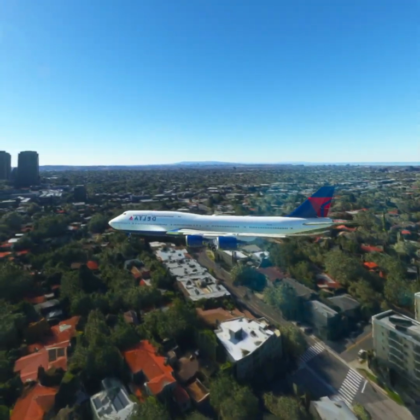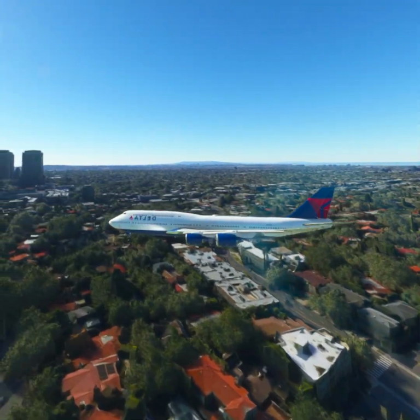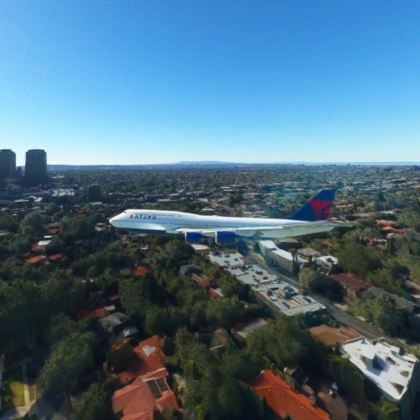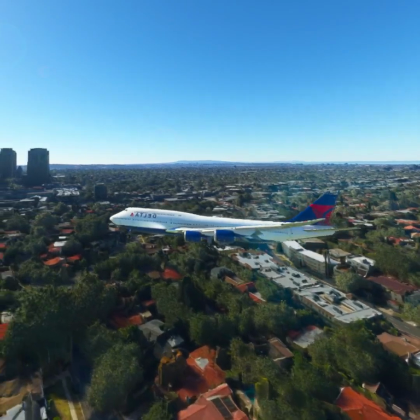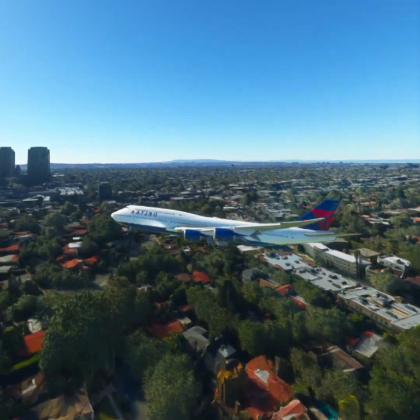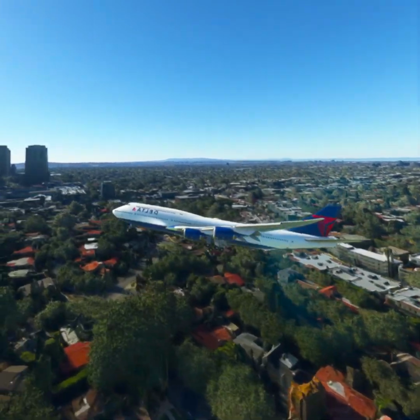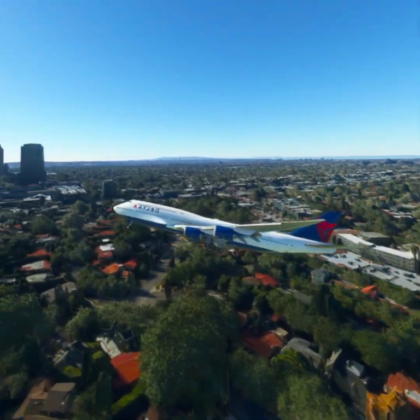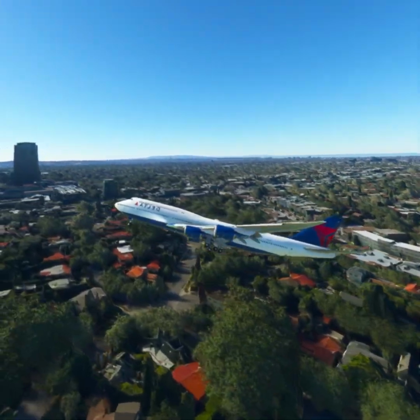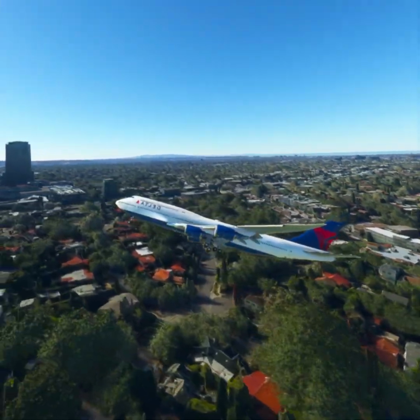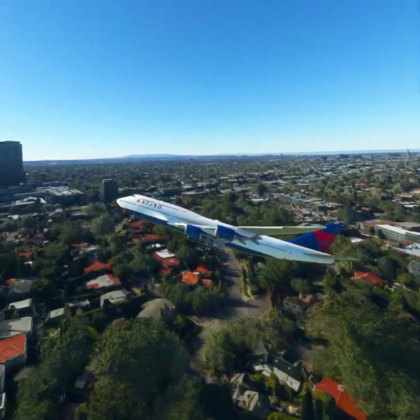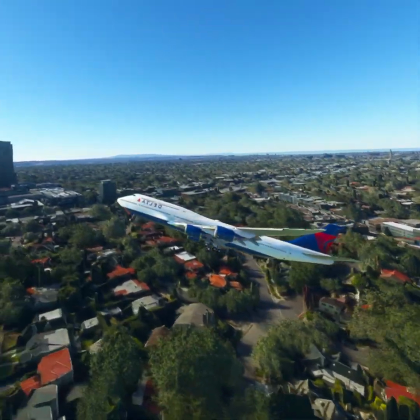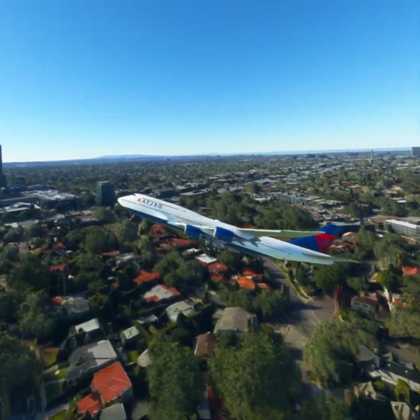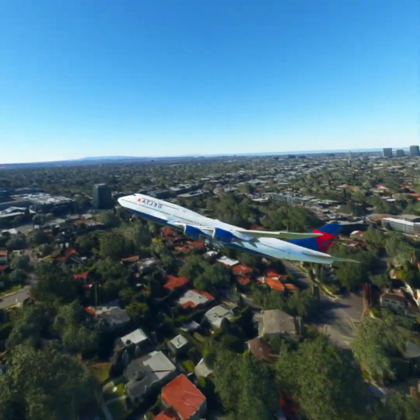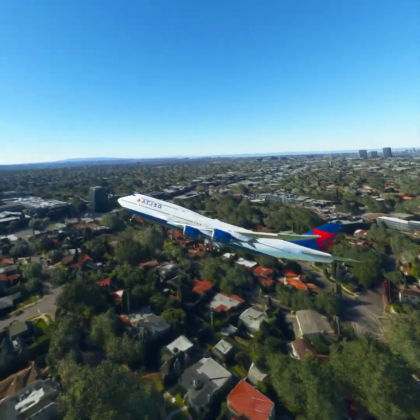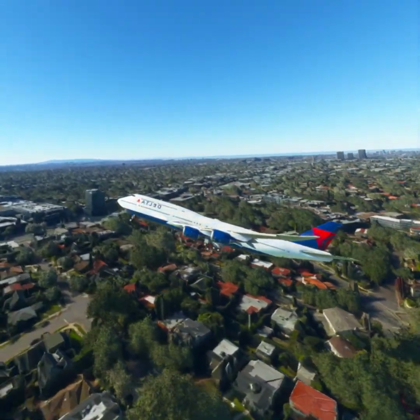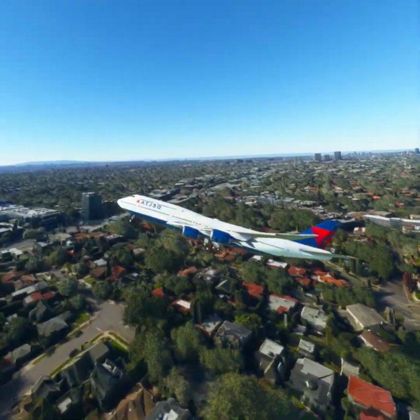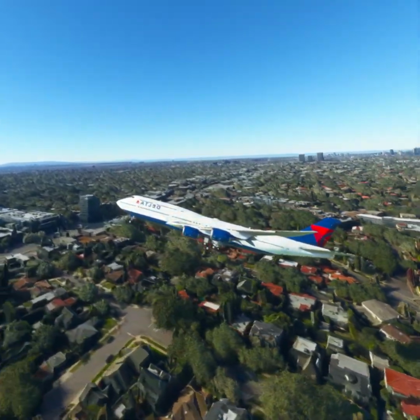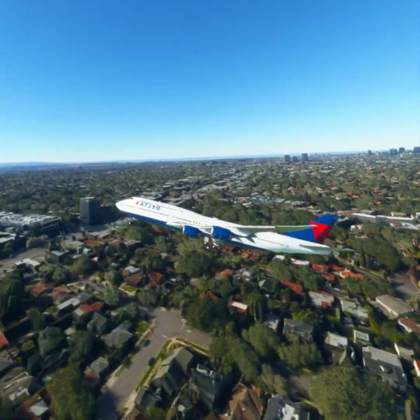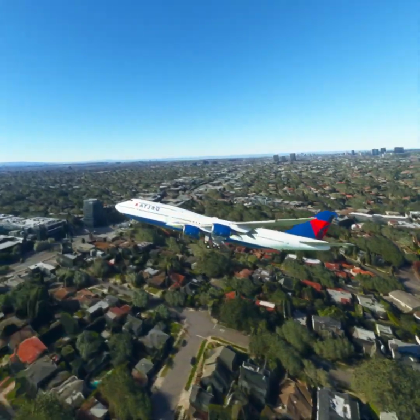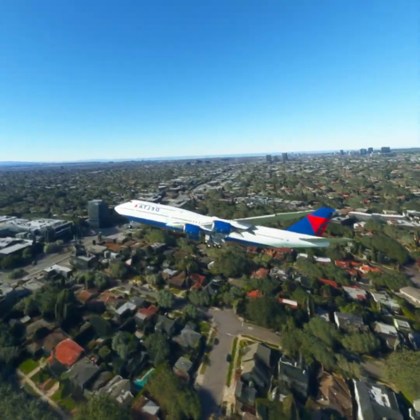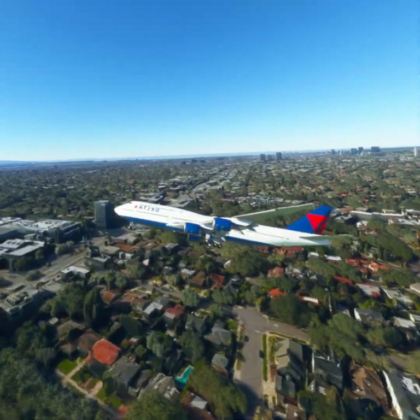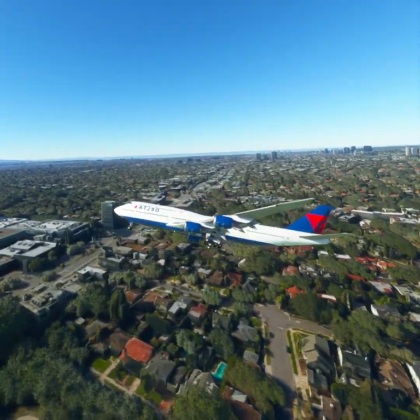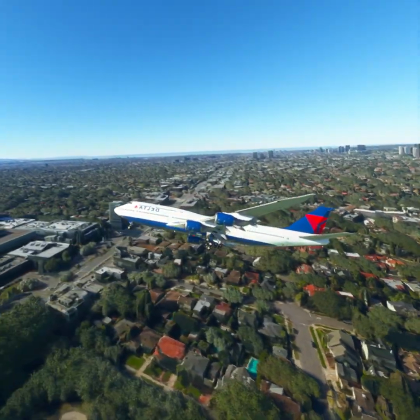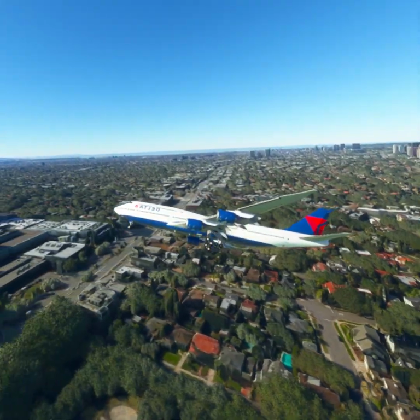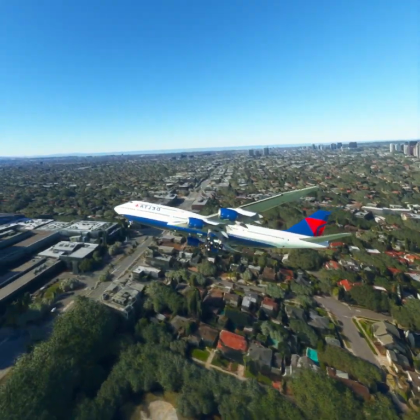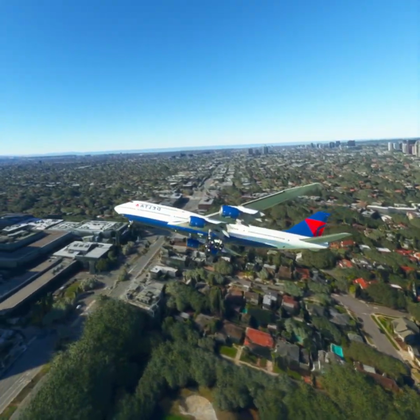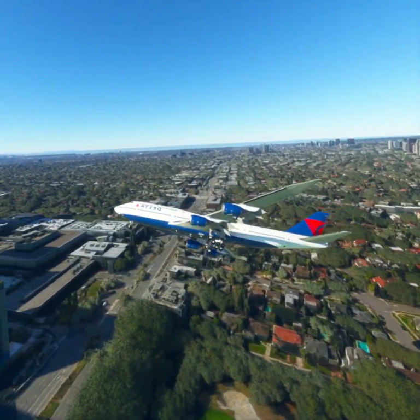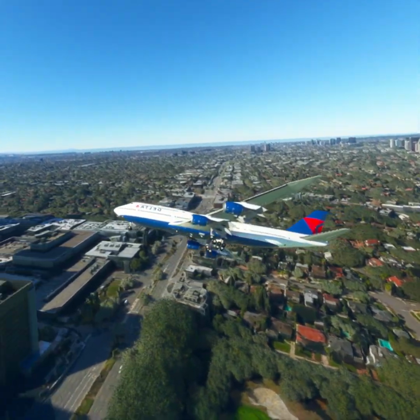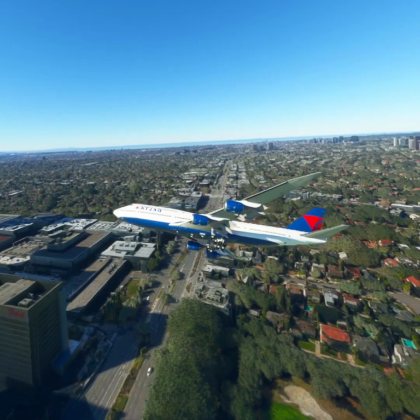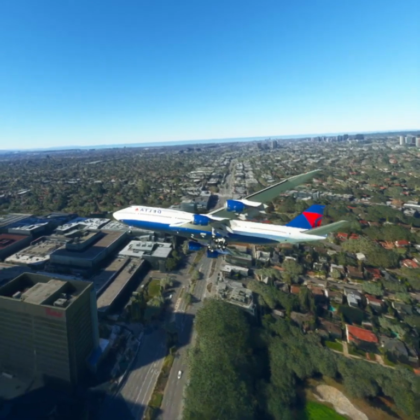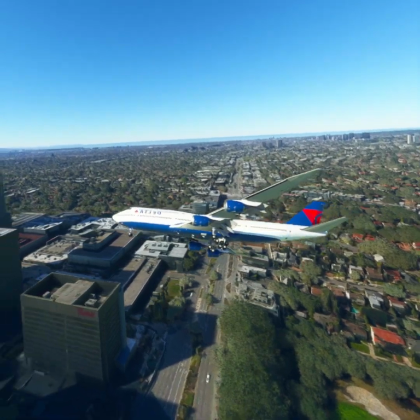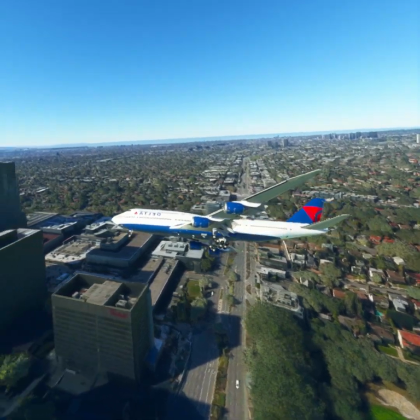SoCal Approach, Delta 1-1-2-3, 4 miles northeast of Santa Monica. Request IFR to Los Angeles, ready to copy.